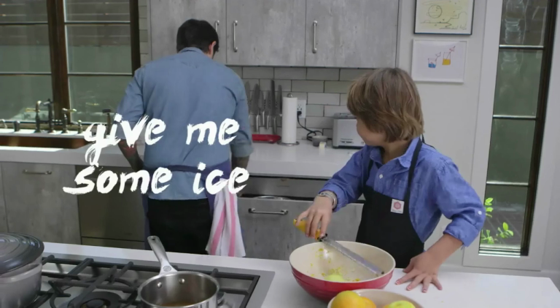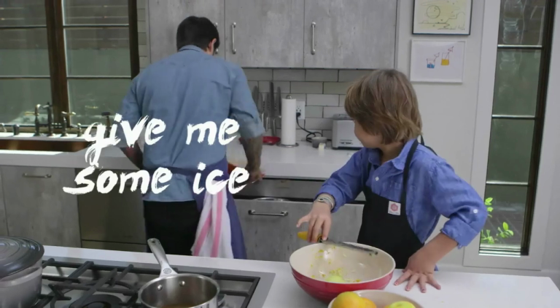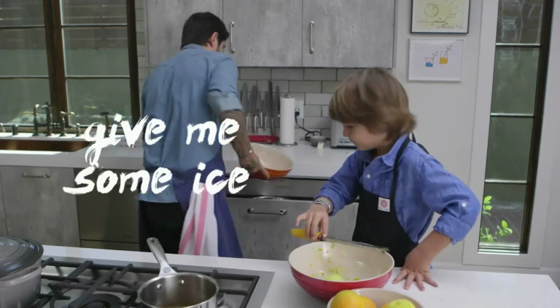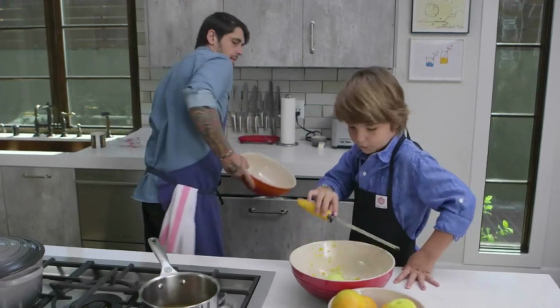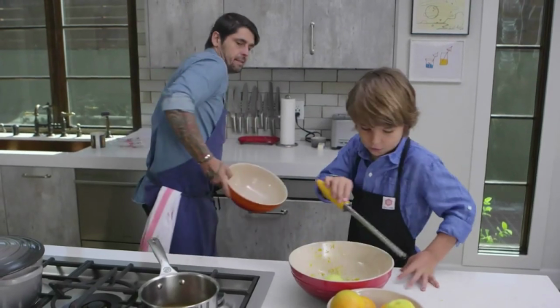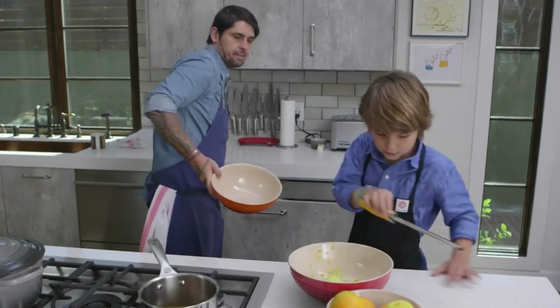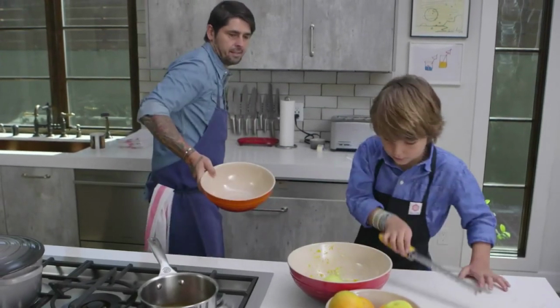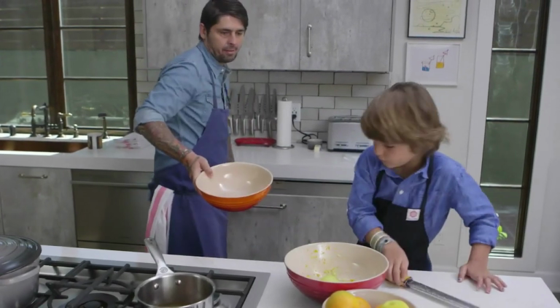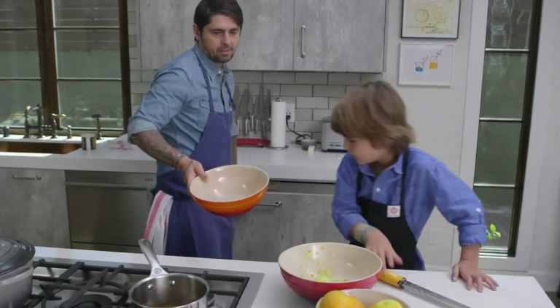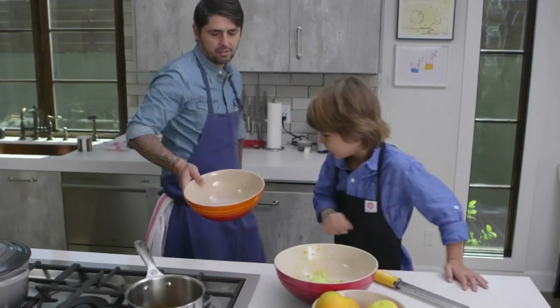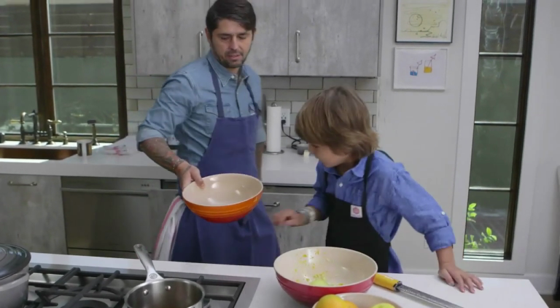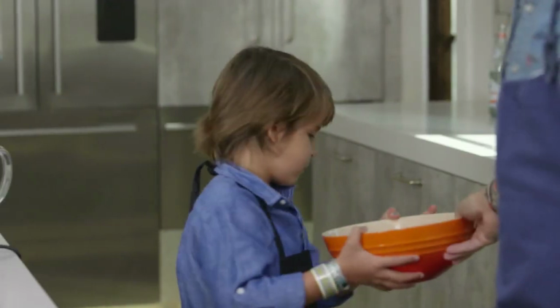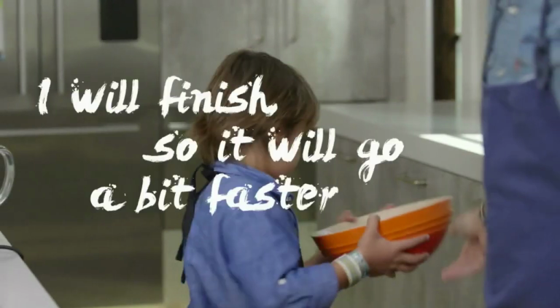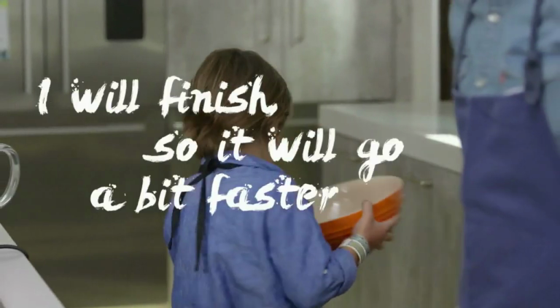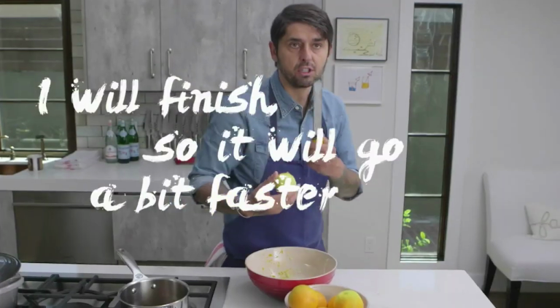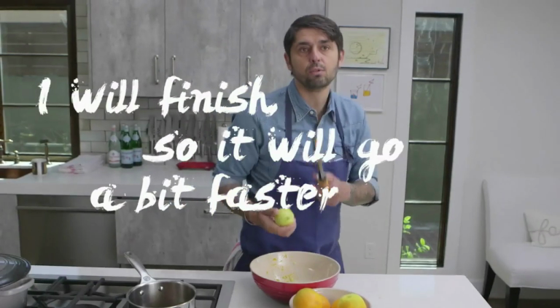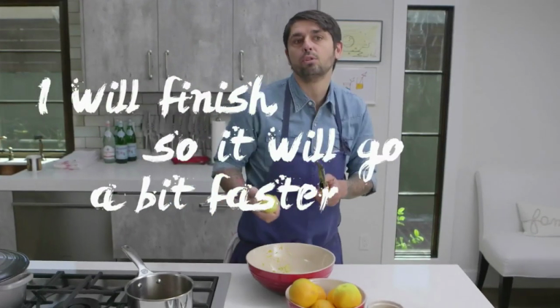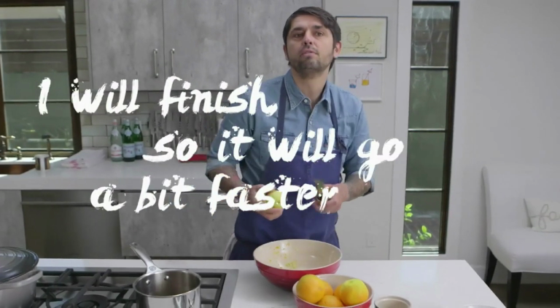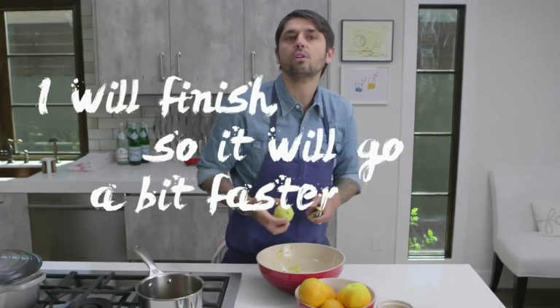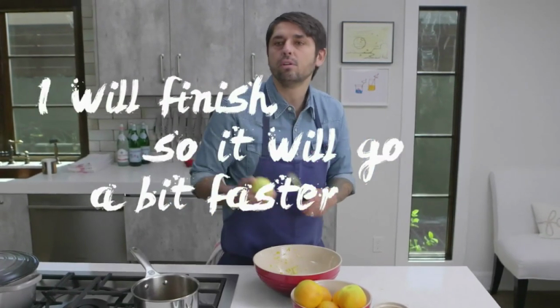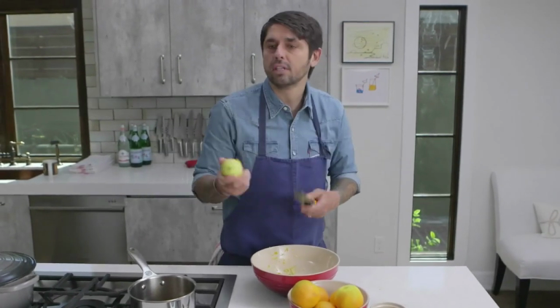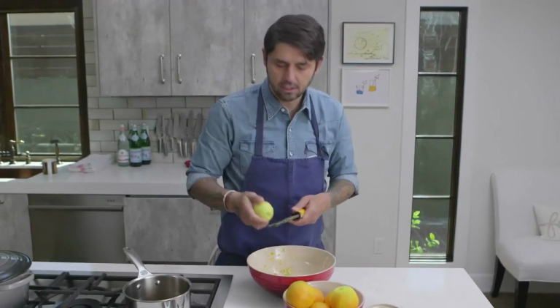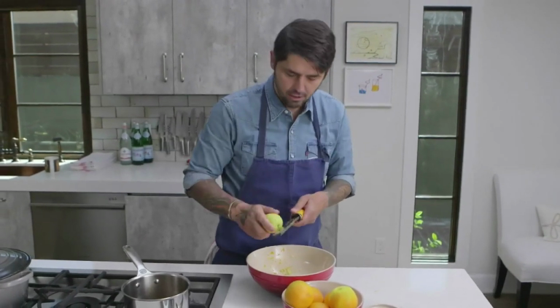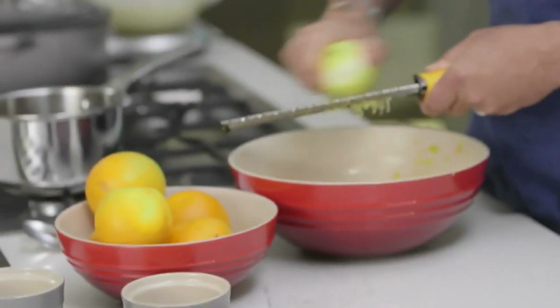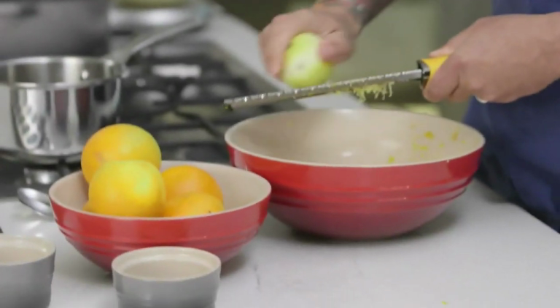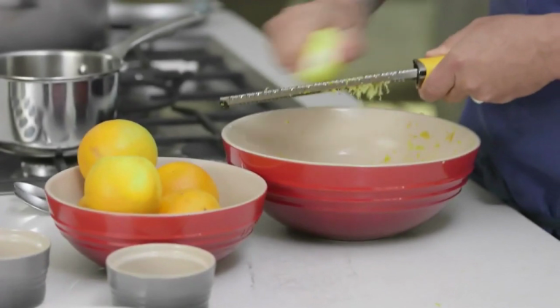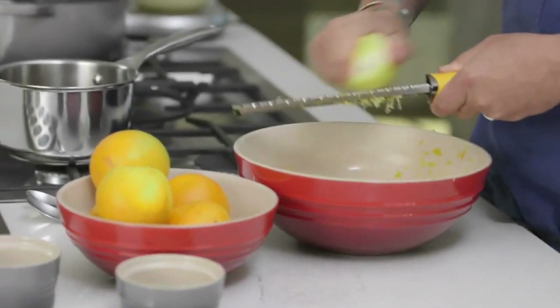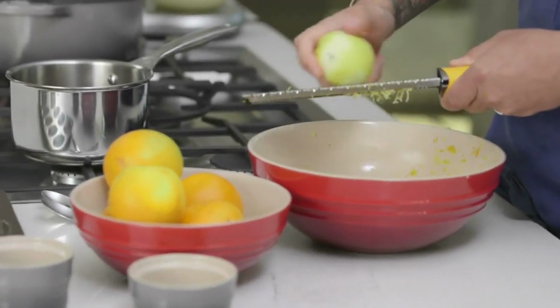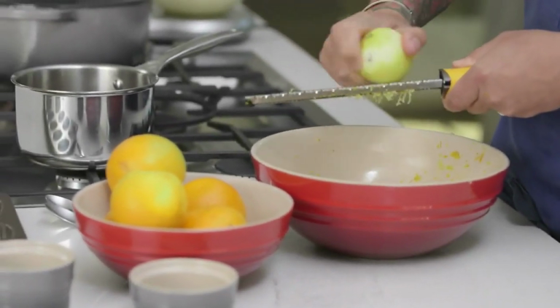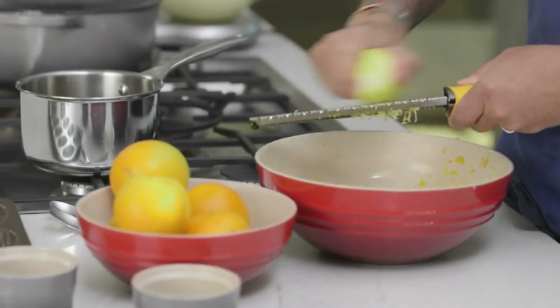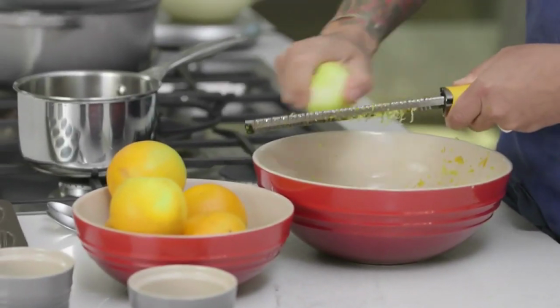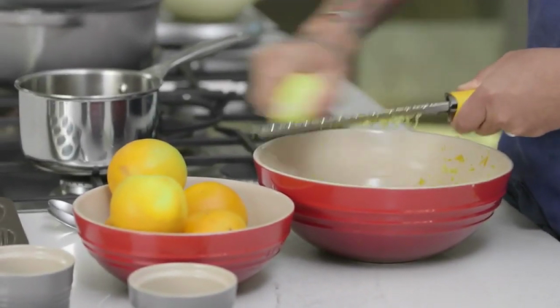Papa's going to finish mixing to go a little bit faster. Put a little touch of water on the ice.